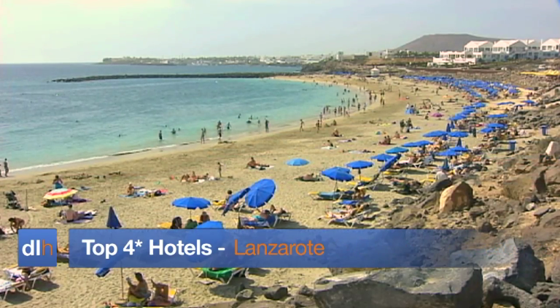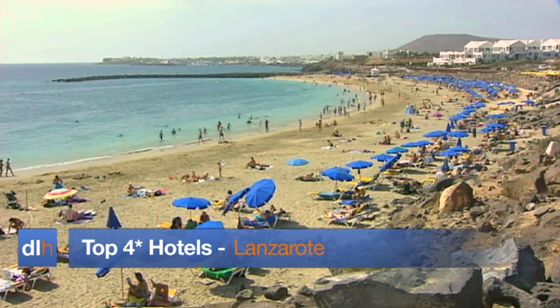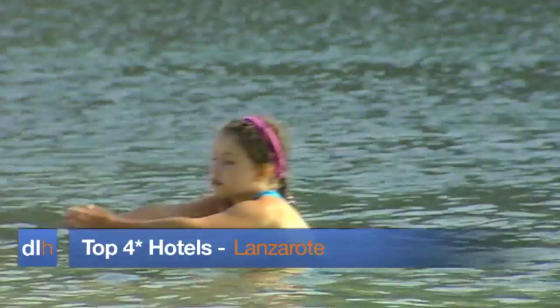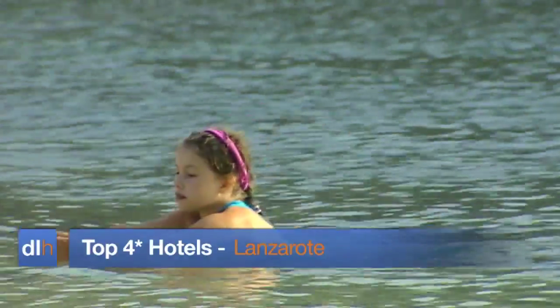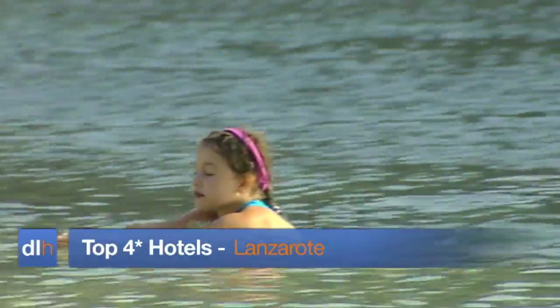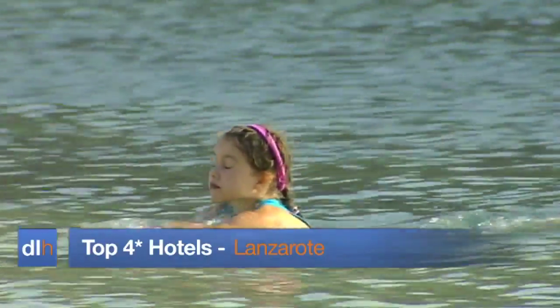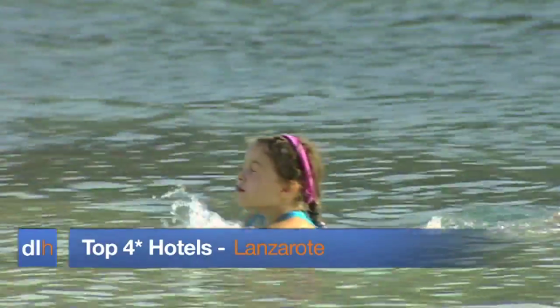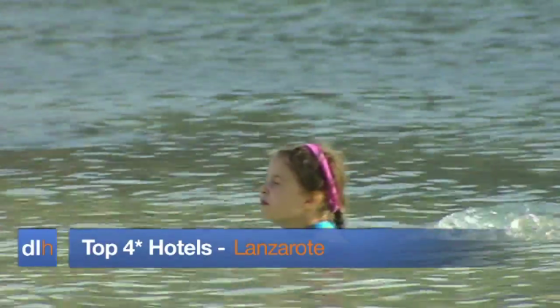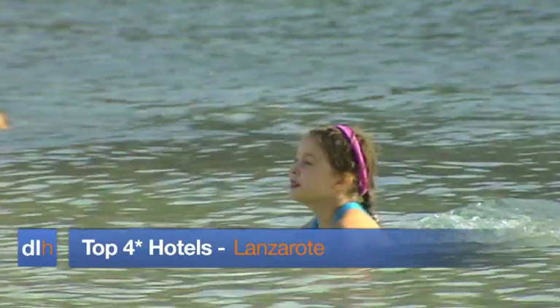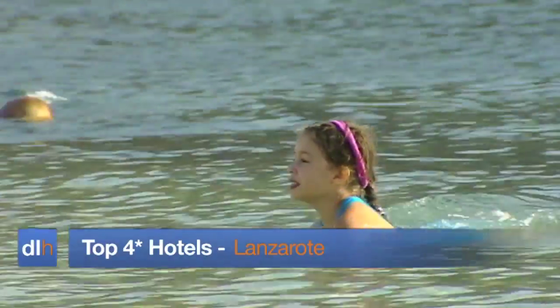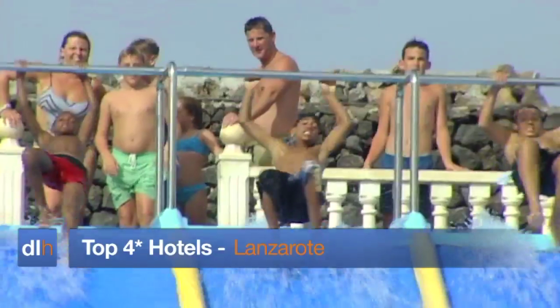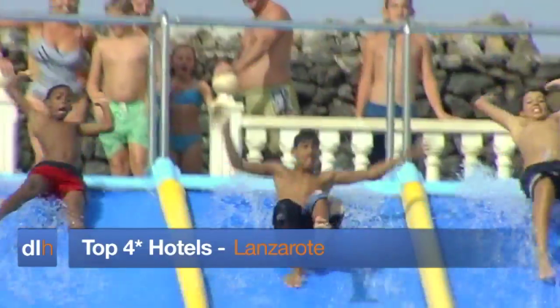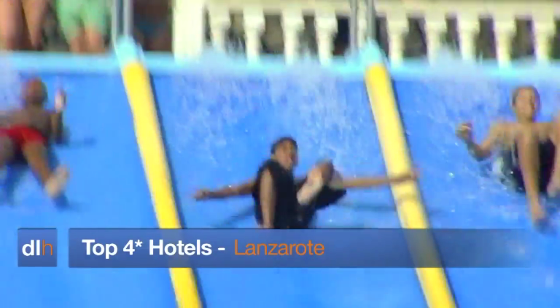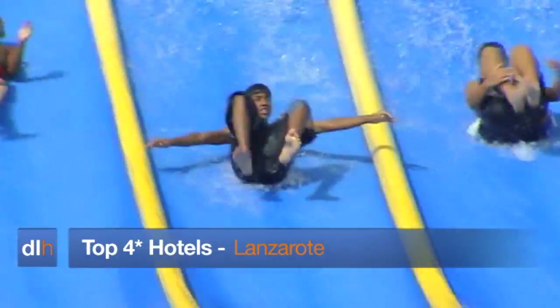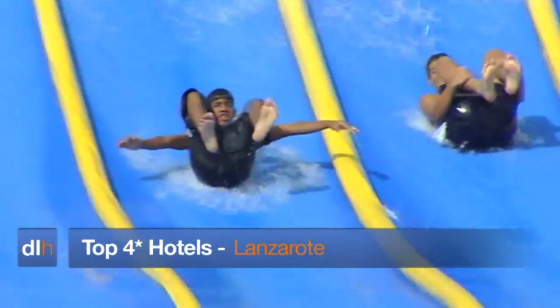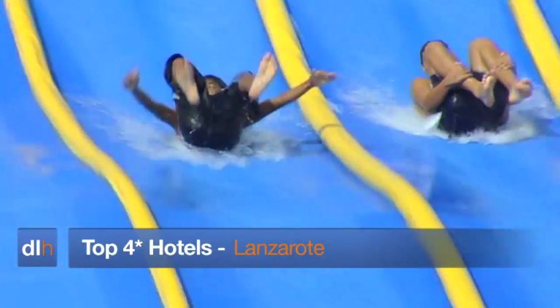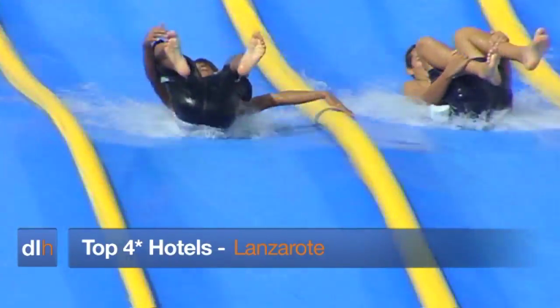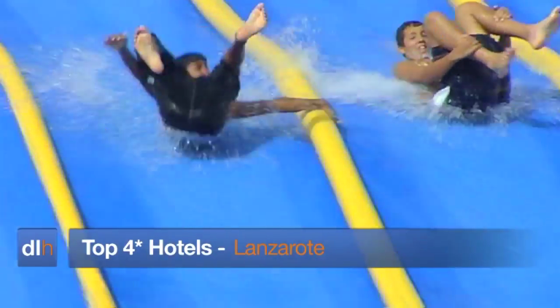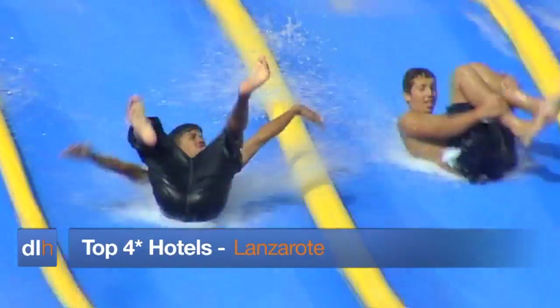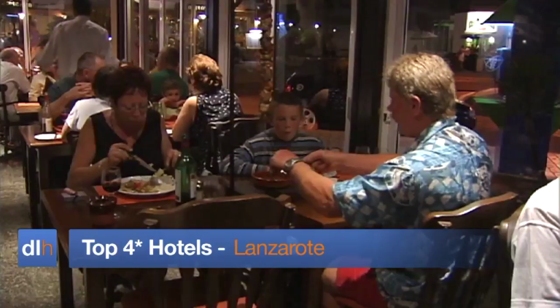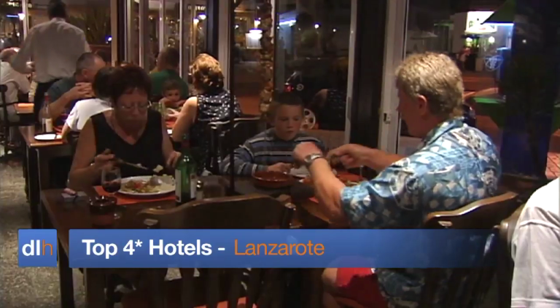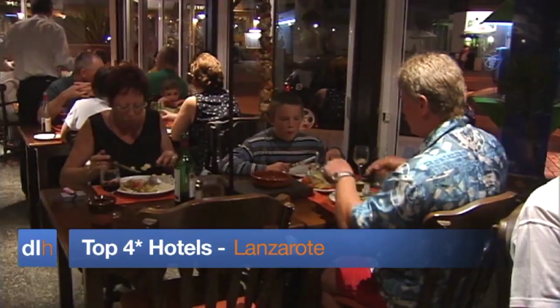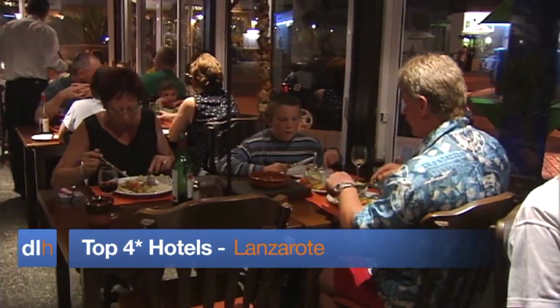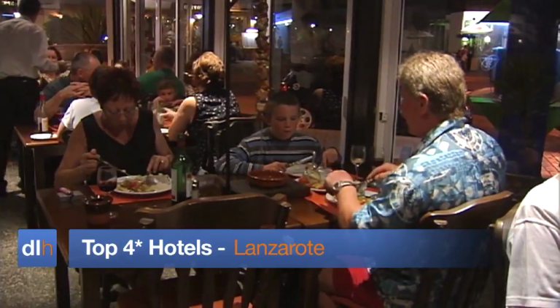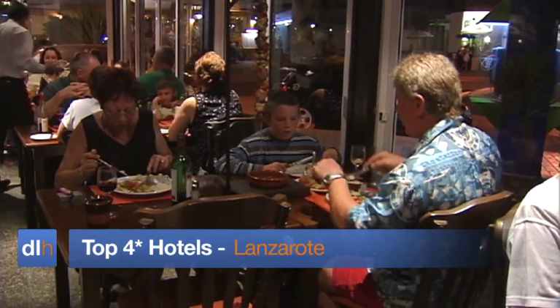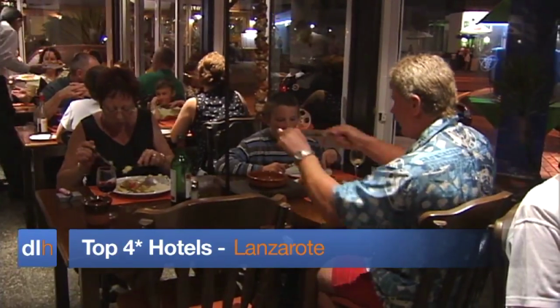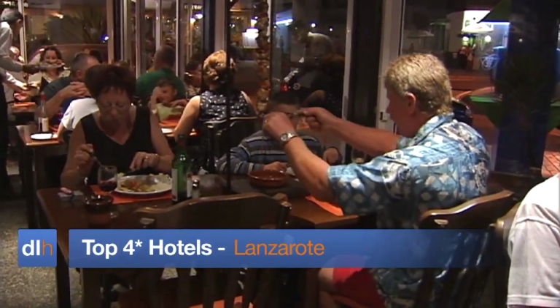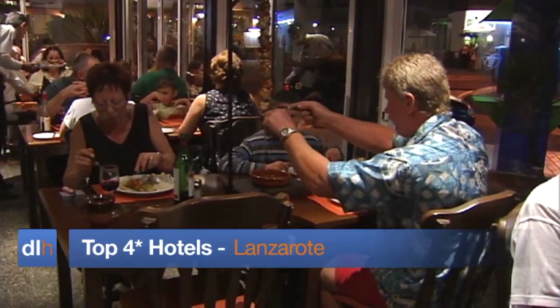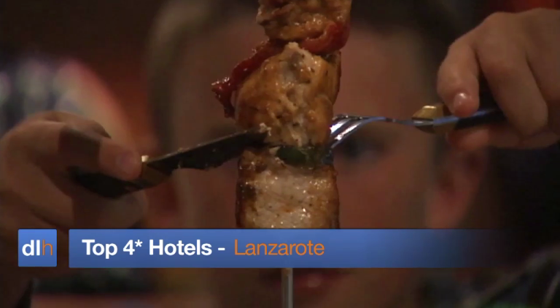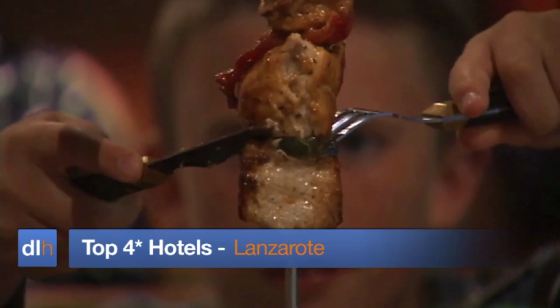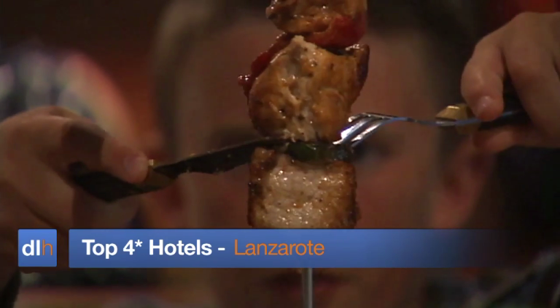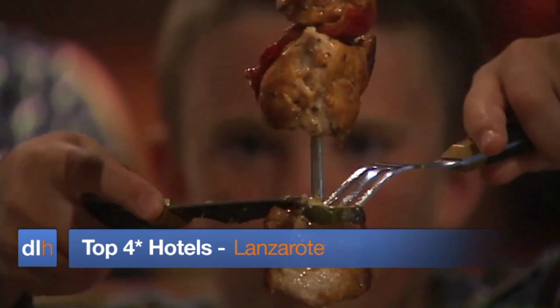Welcome to DirectLine Holiday's top four-star hotels in Lanzarote, a selection that guests of all ages will enjoy.